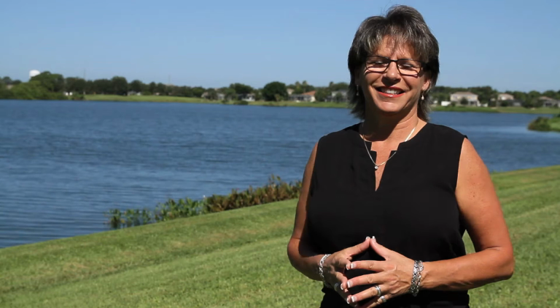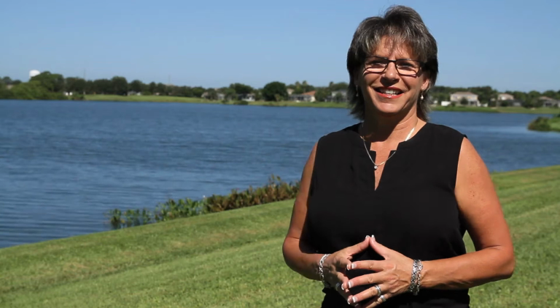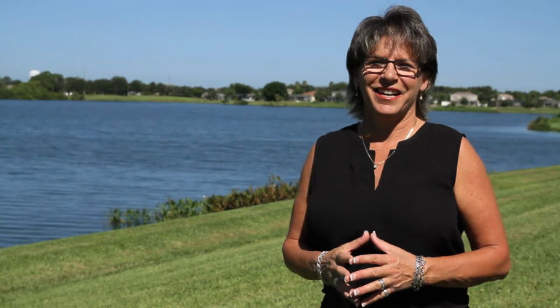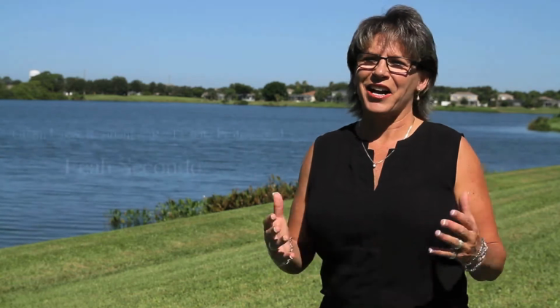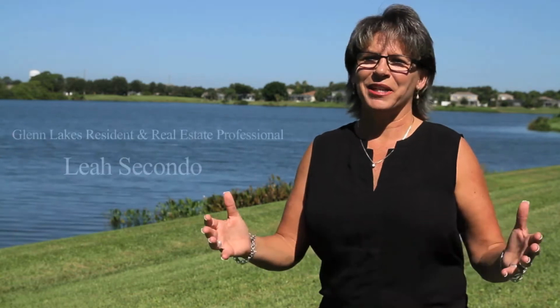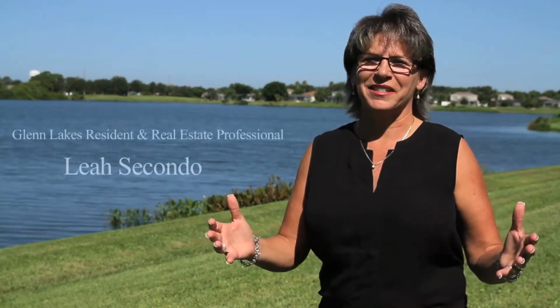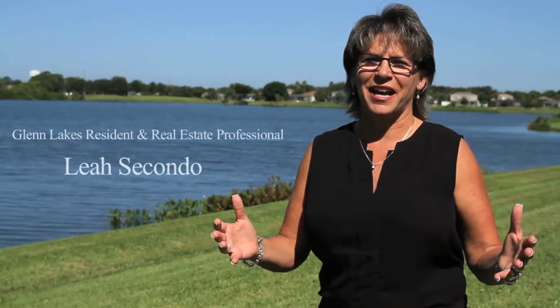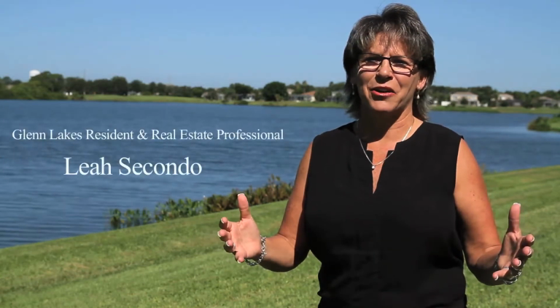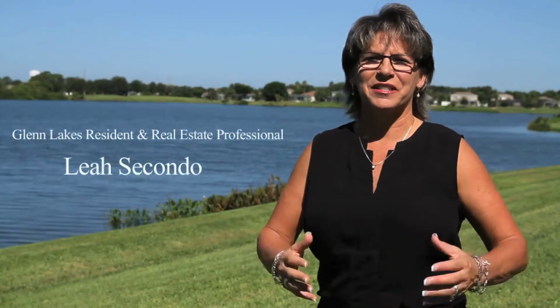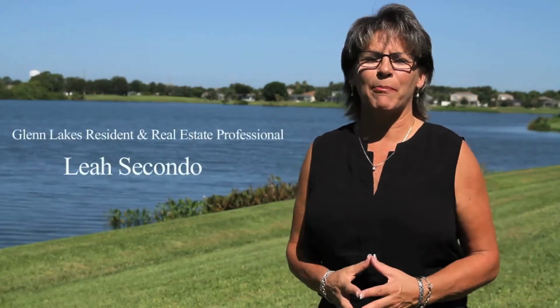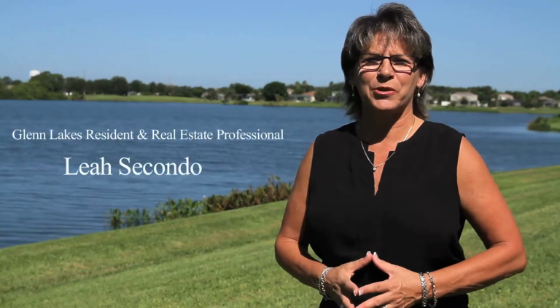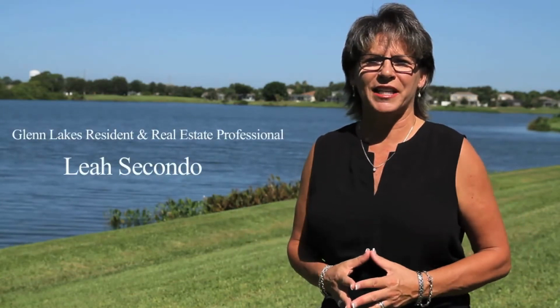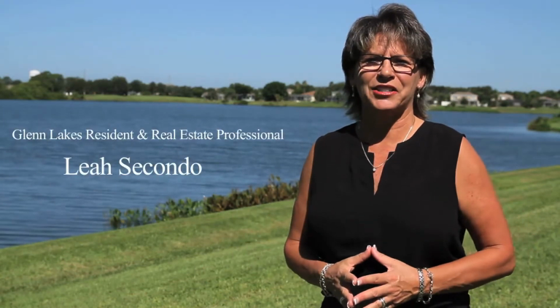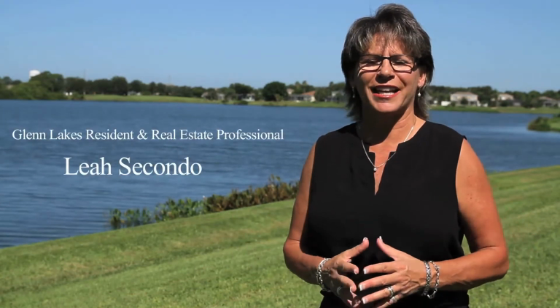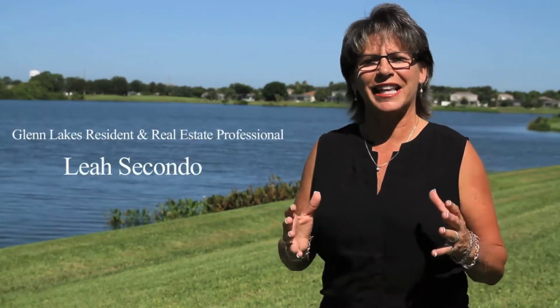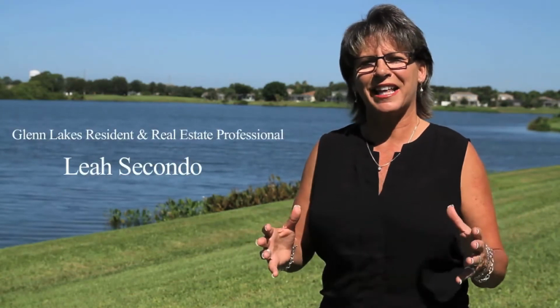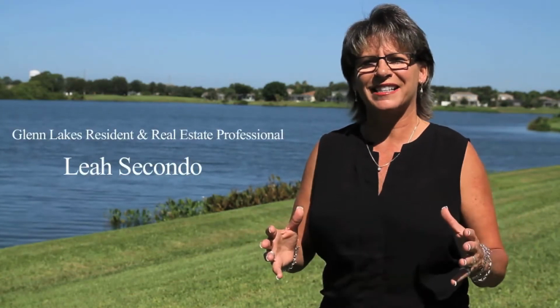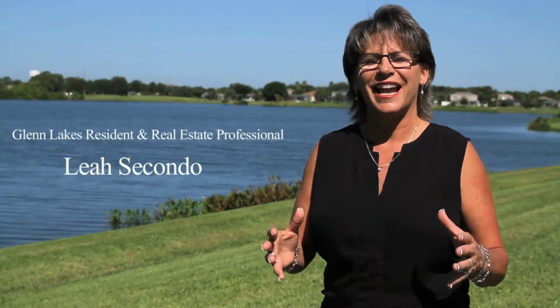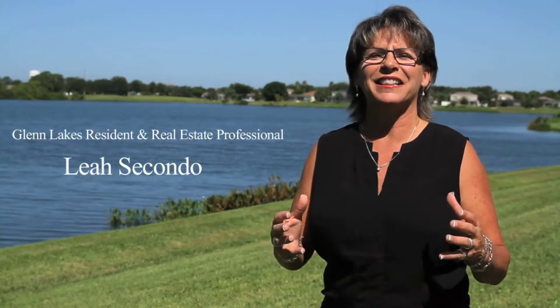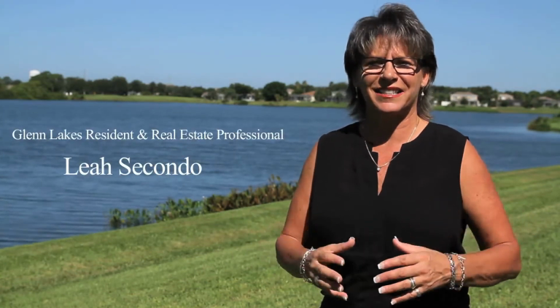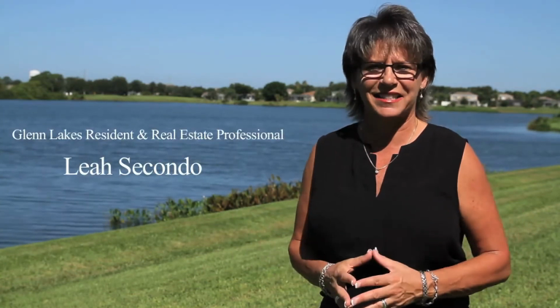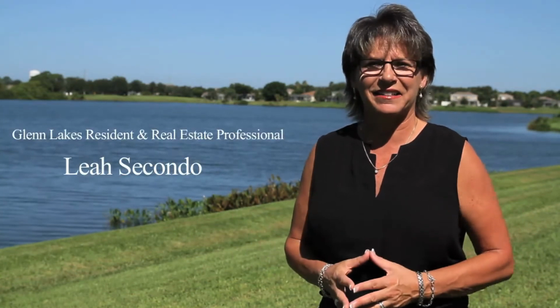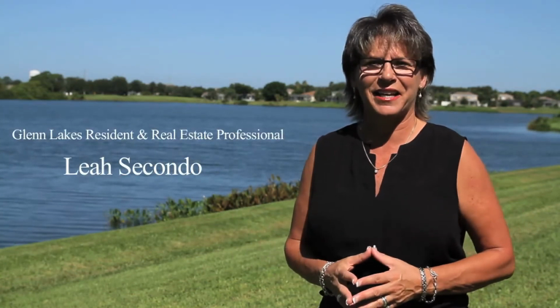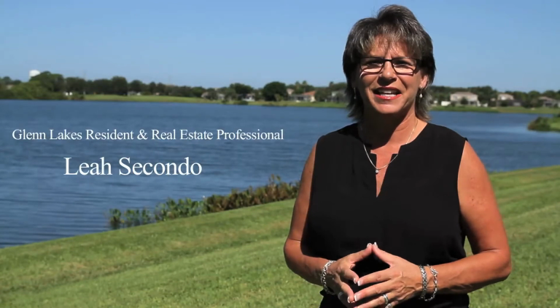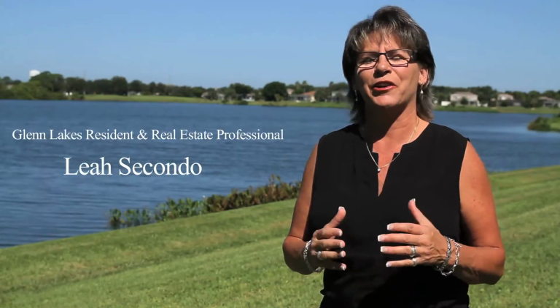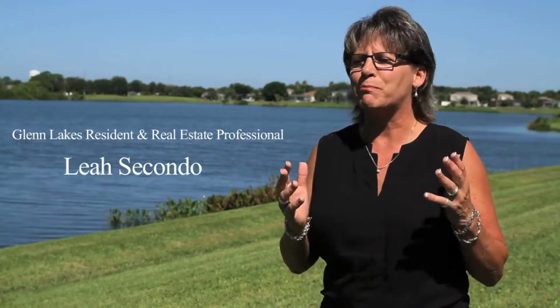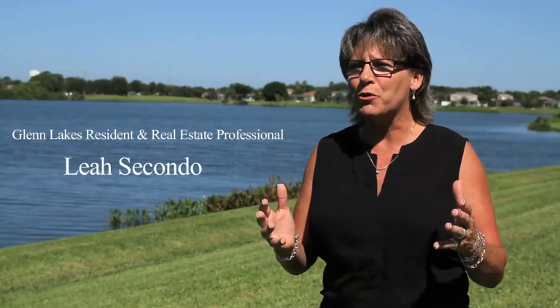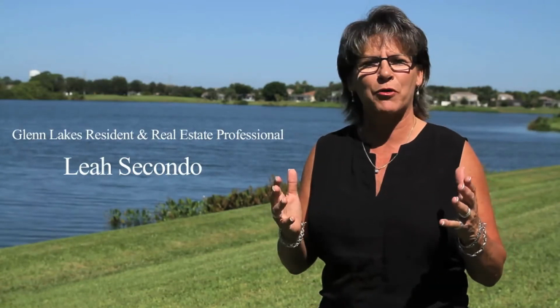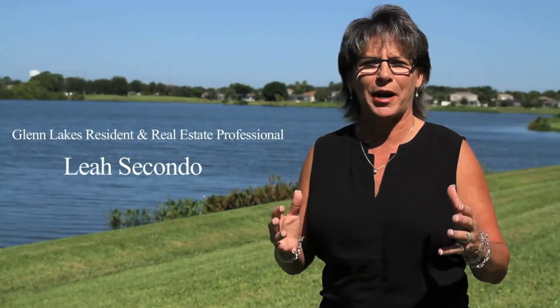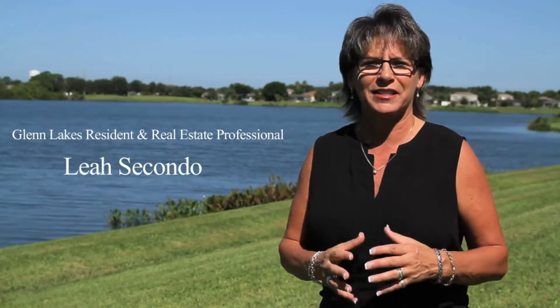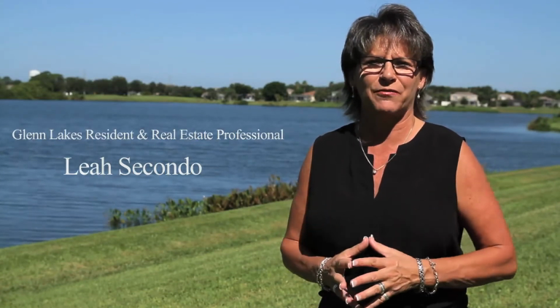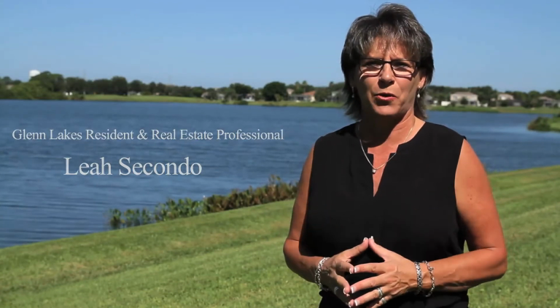Hi, I'm Leah Secando, the top producing agent in Glen Lakes and the Estates at Glen Lakes here in beautiful Bradenton, Florida.